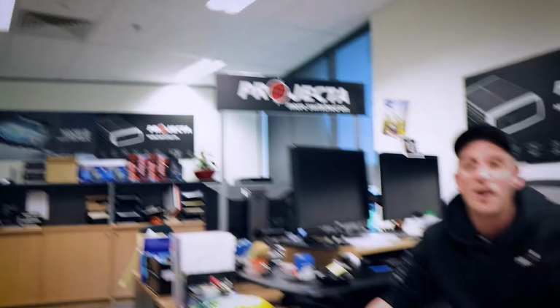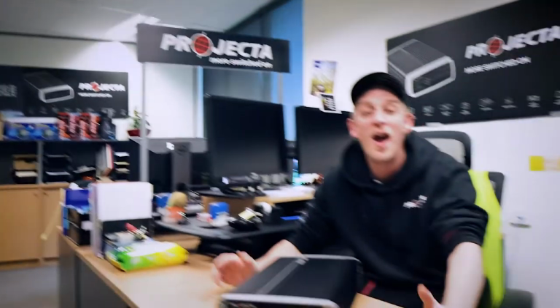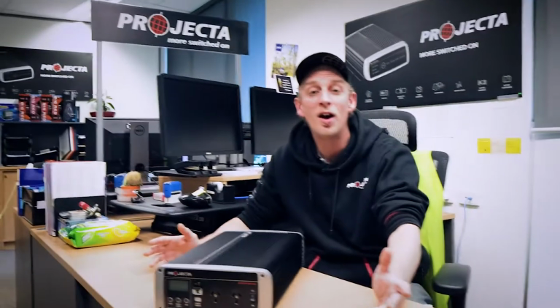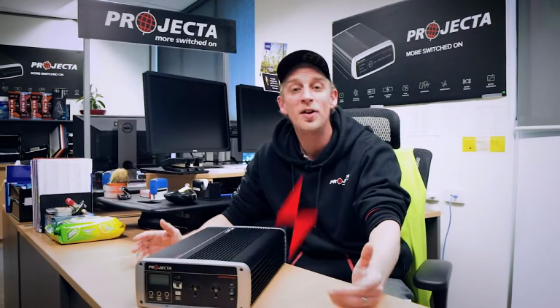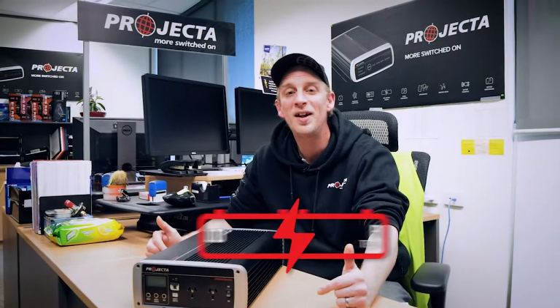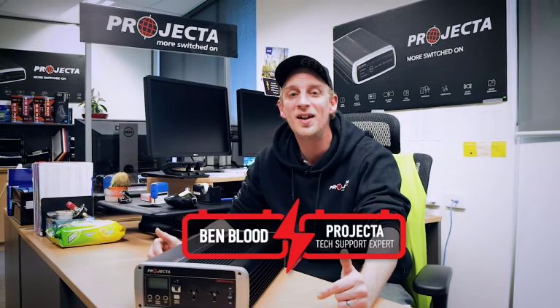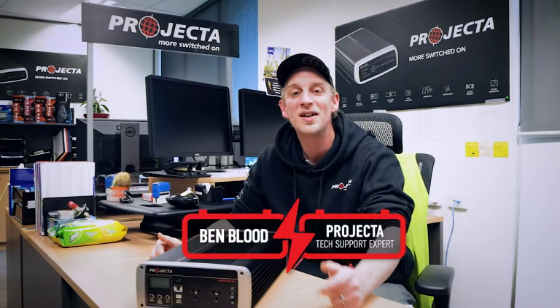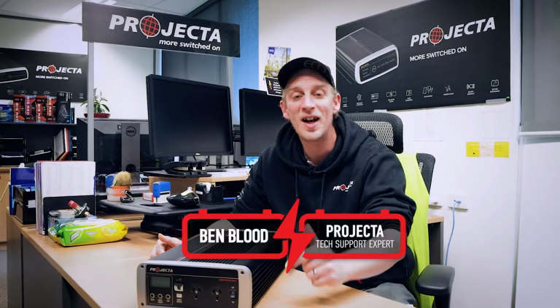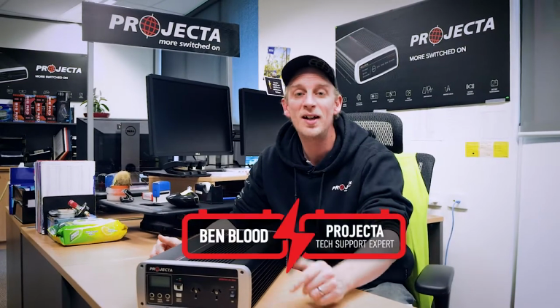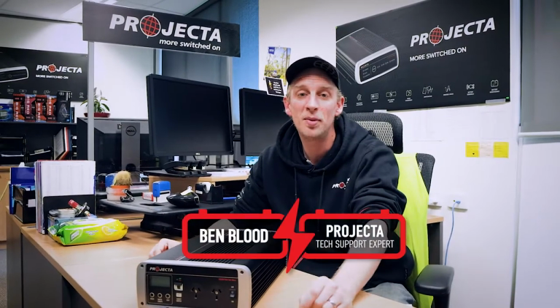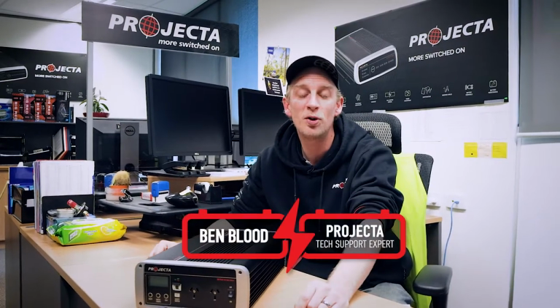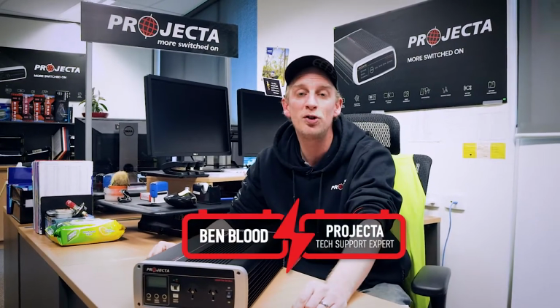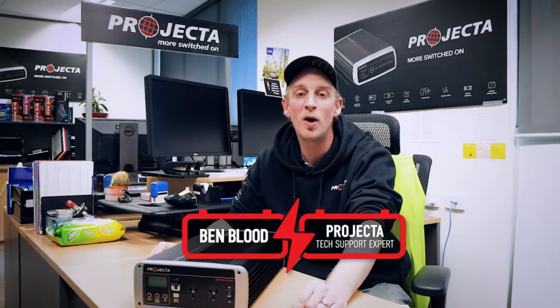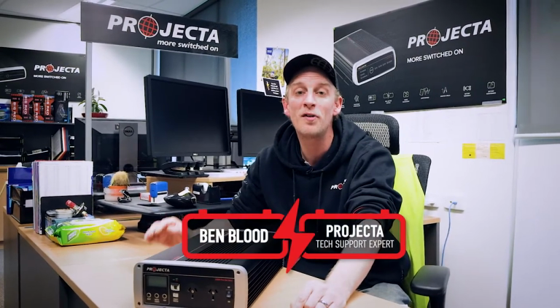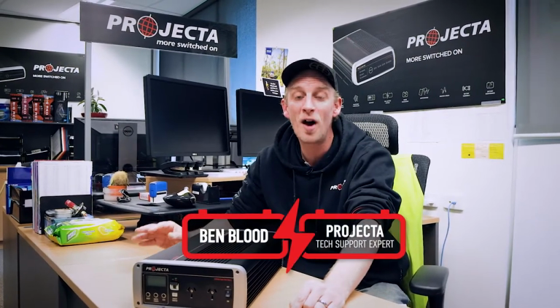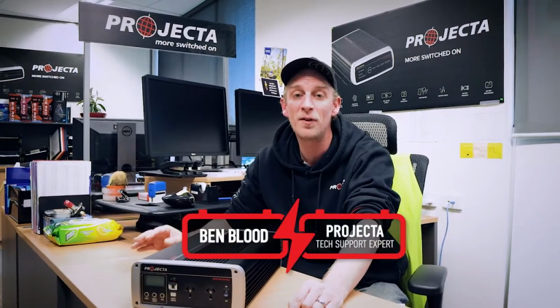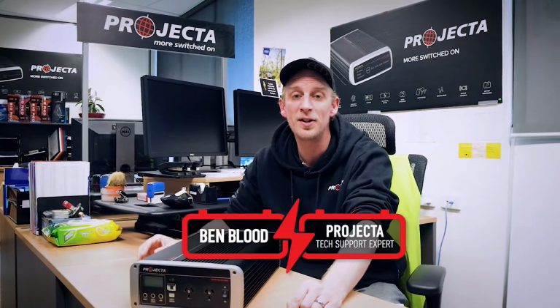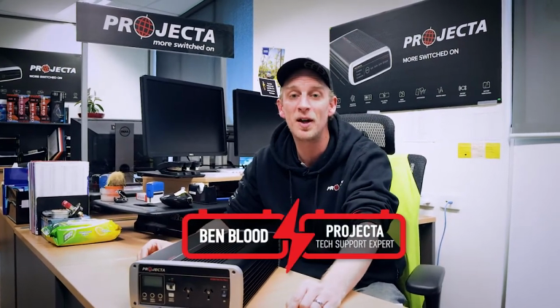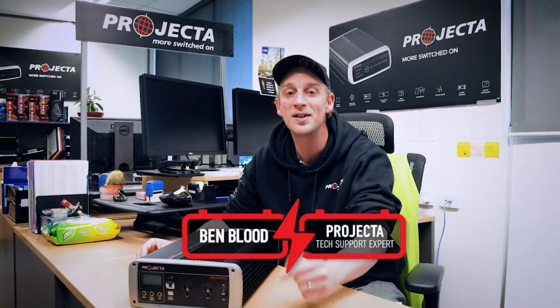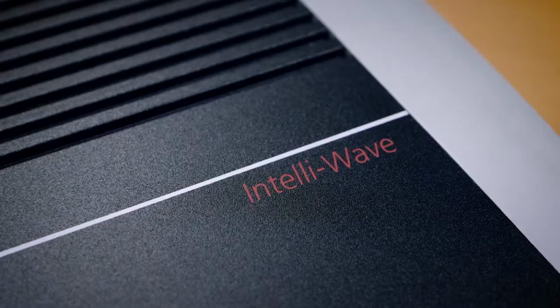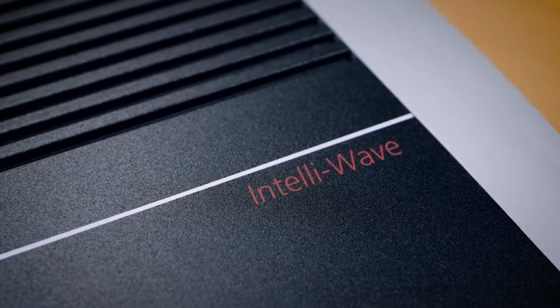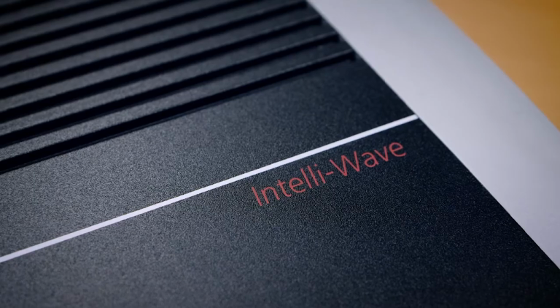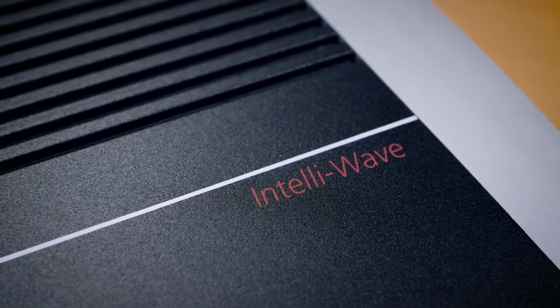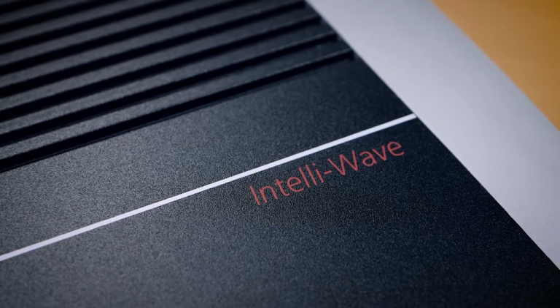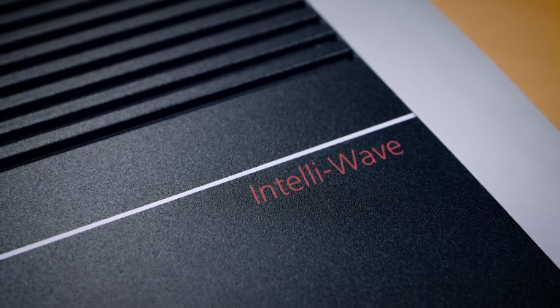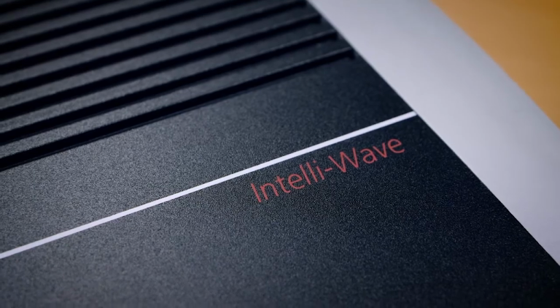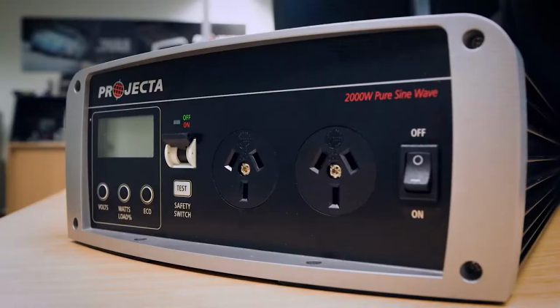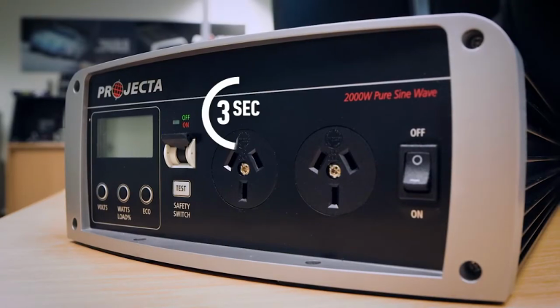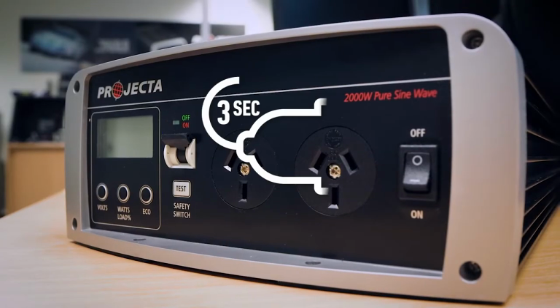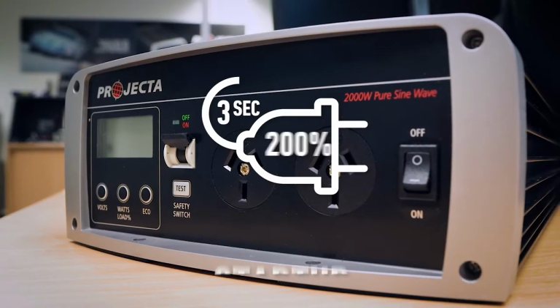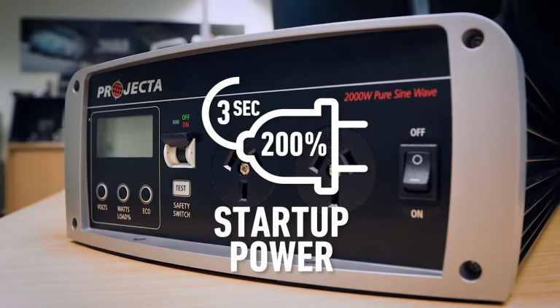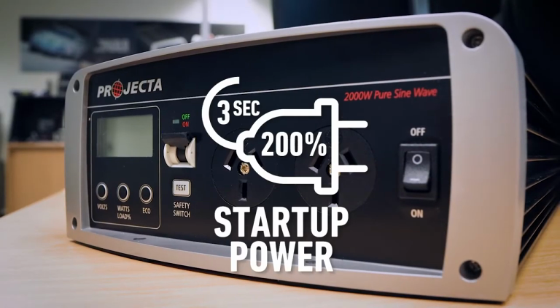Hey guys, Benny here, and today I'm going to be talking to you about one of my favorite things about the IntelliWave Inverter range, and that is the startup power.